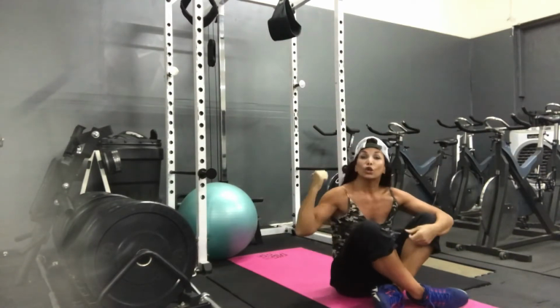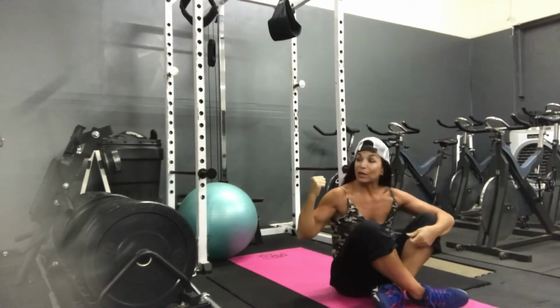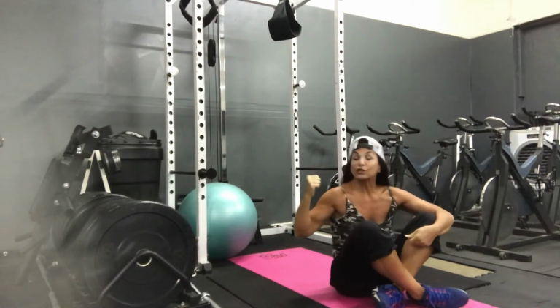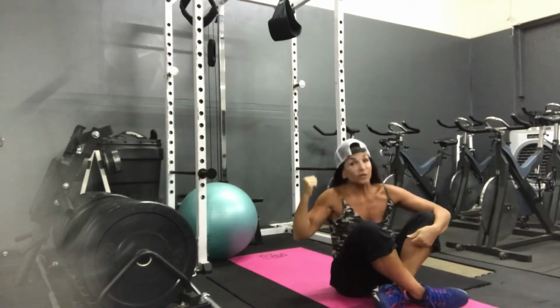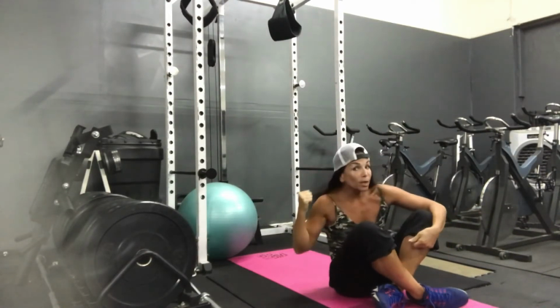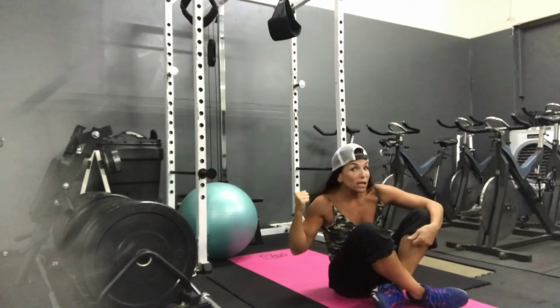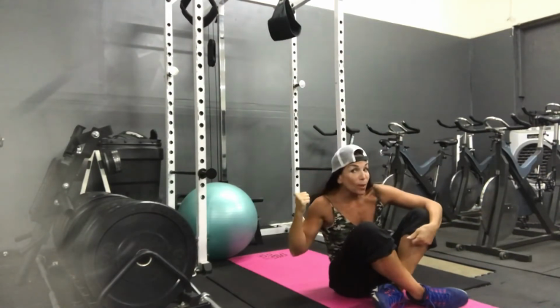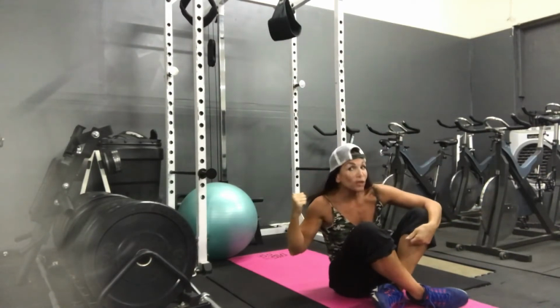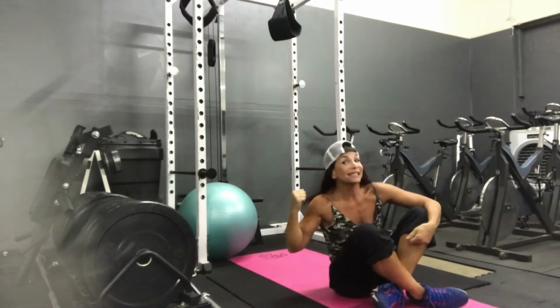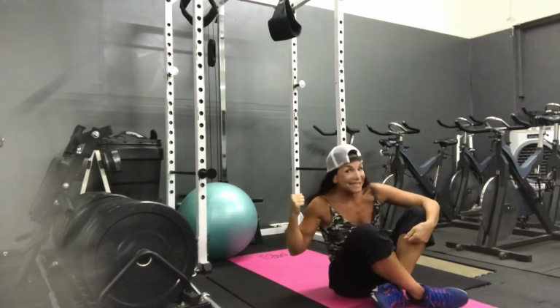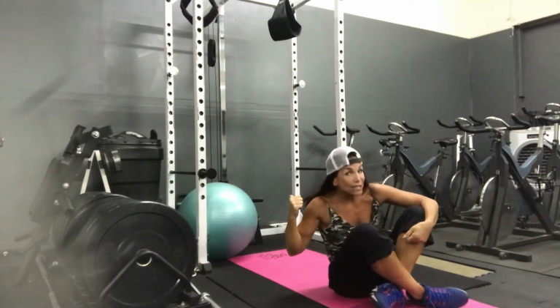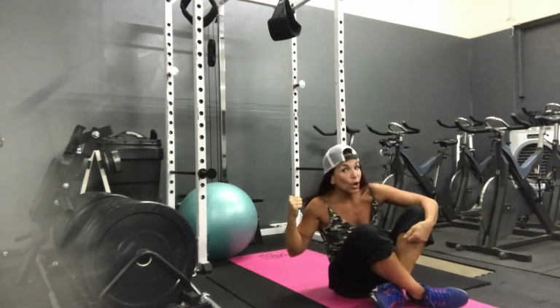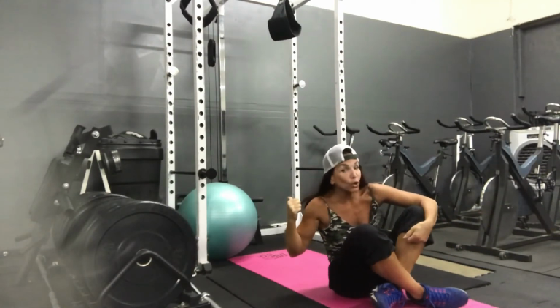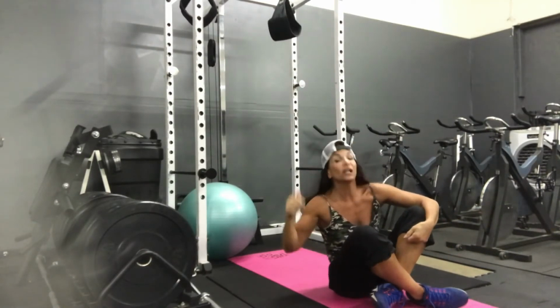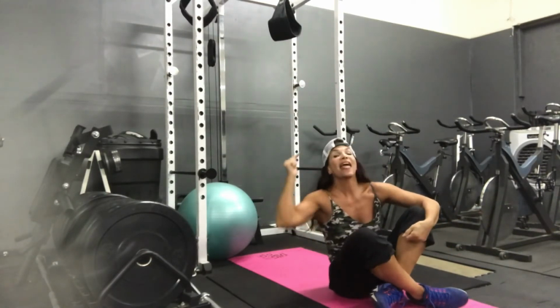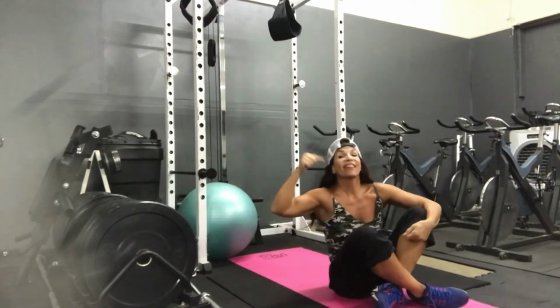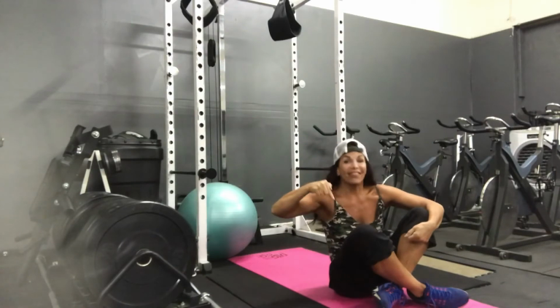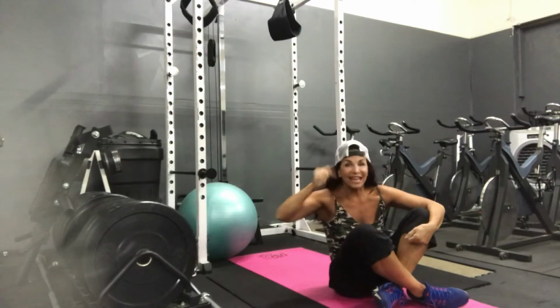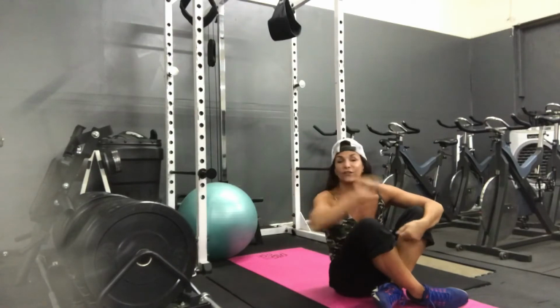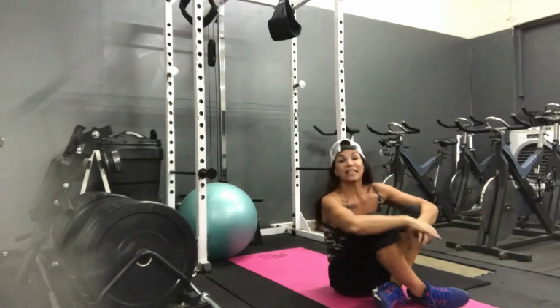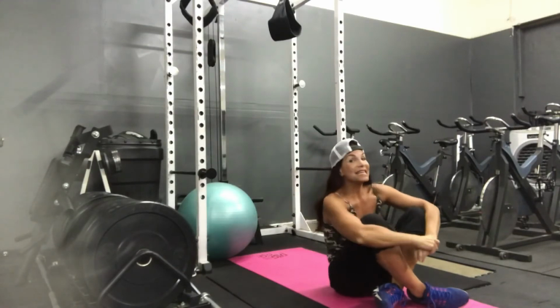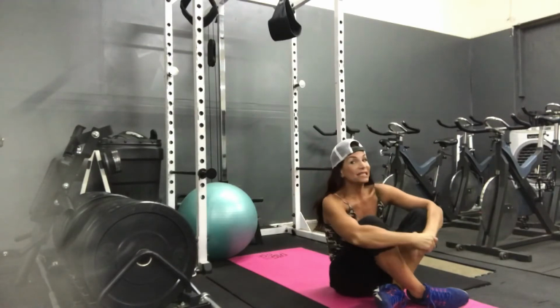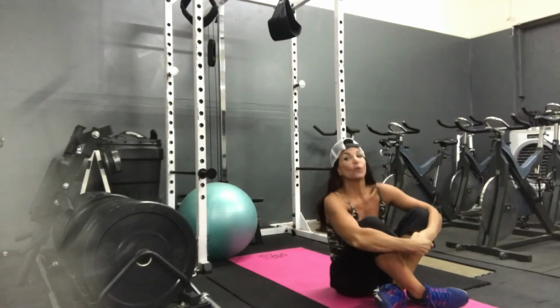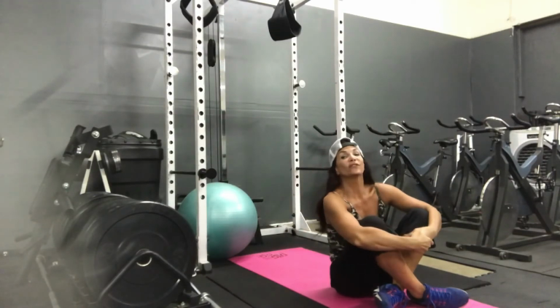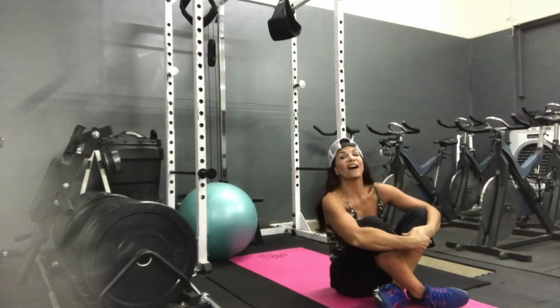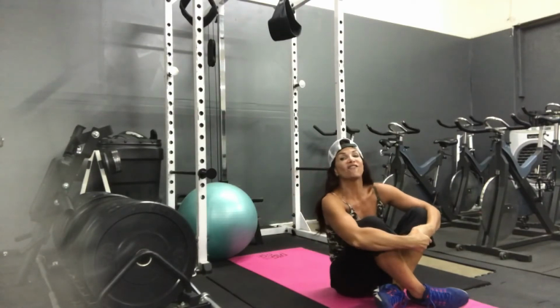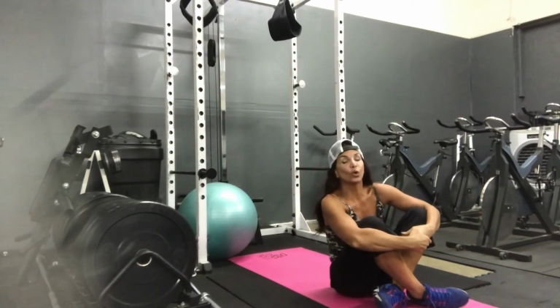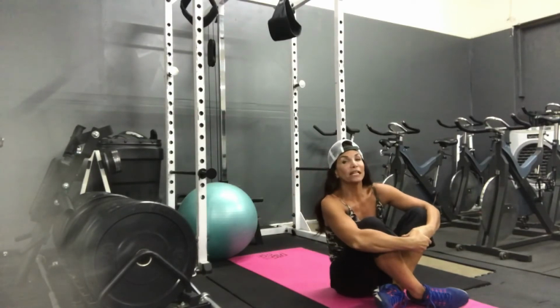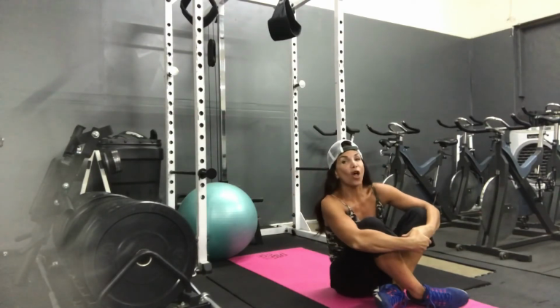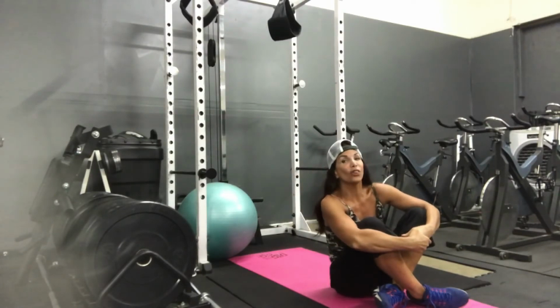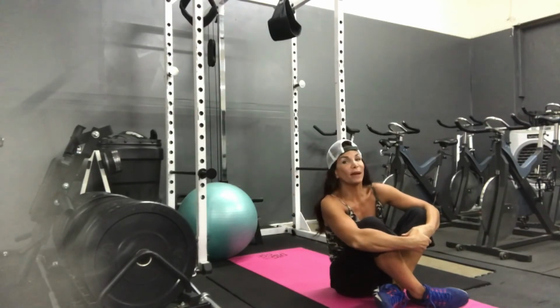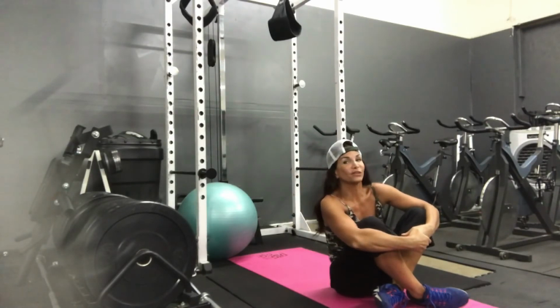Crunches or sit-ups on the ball, 16 total. Then for these, we've got 40 on the bicycles.